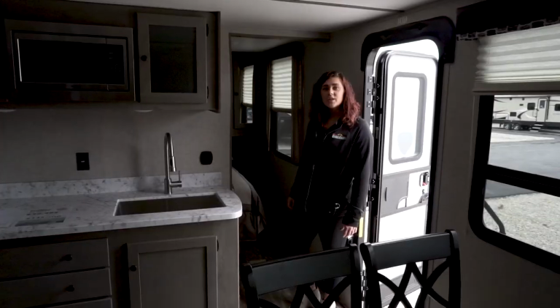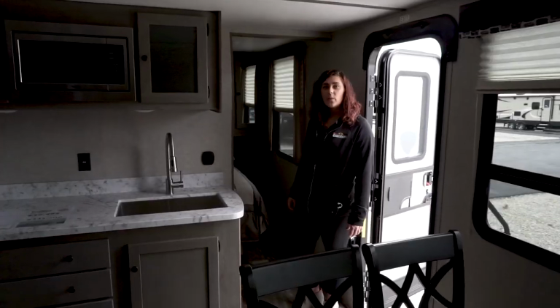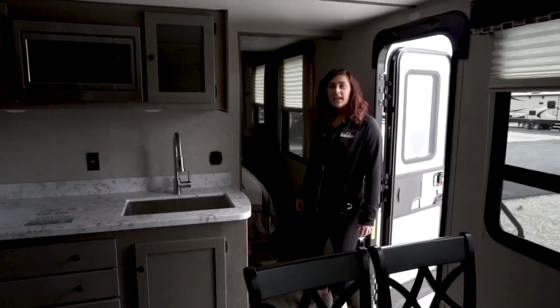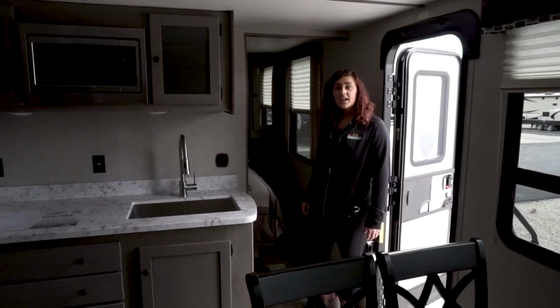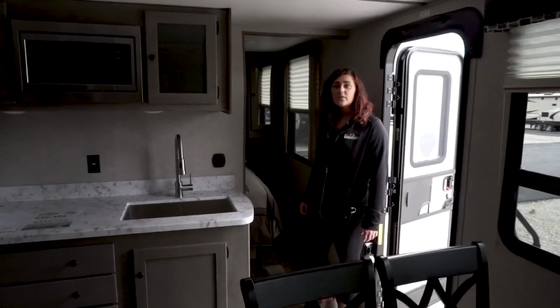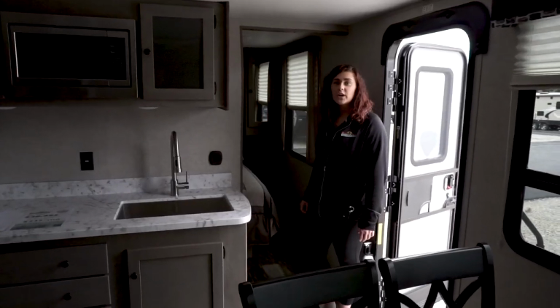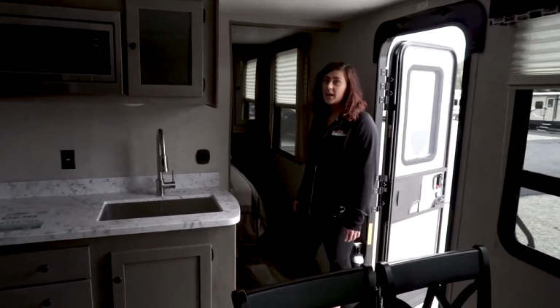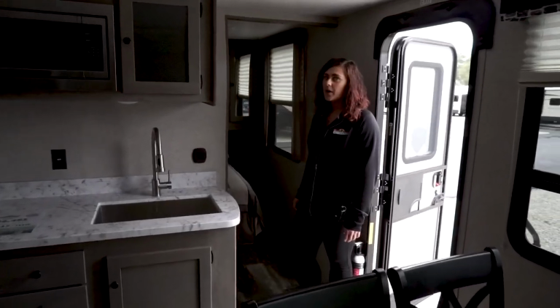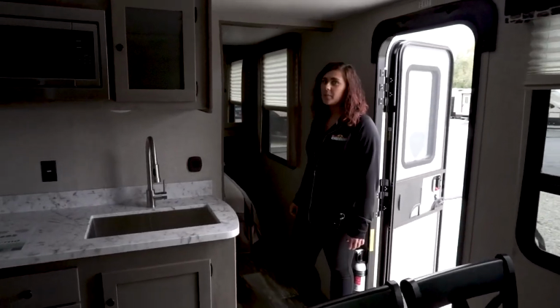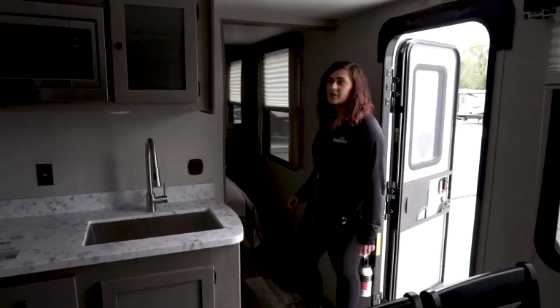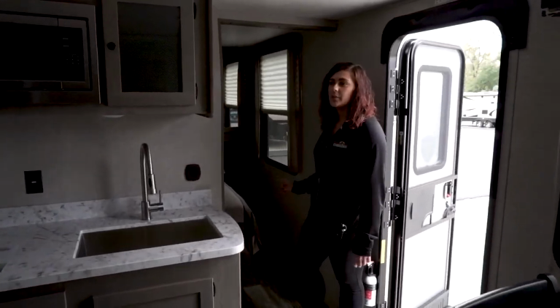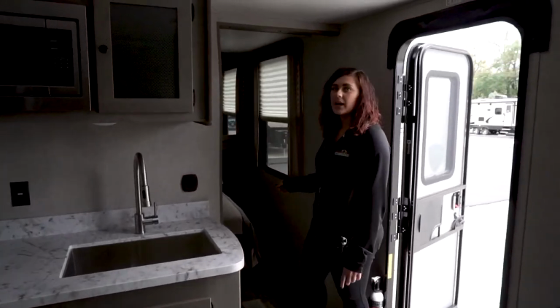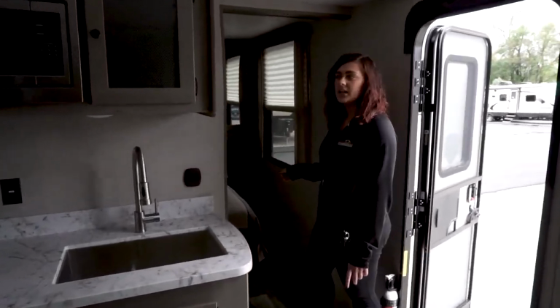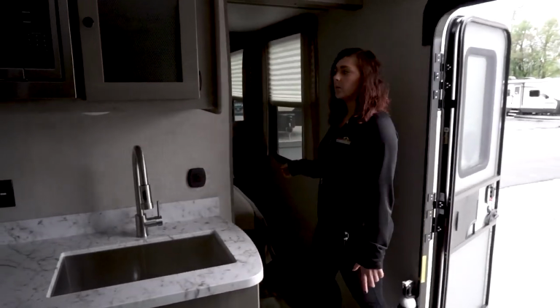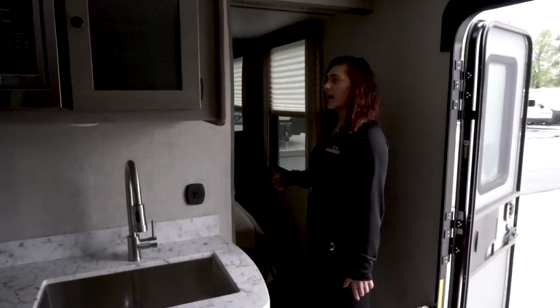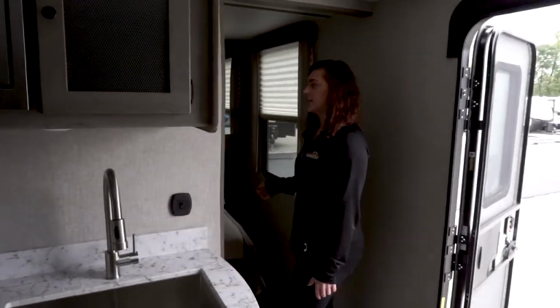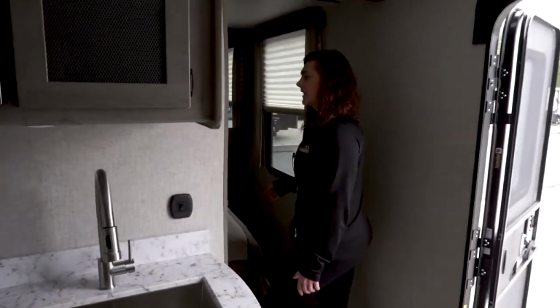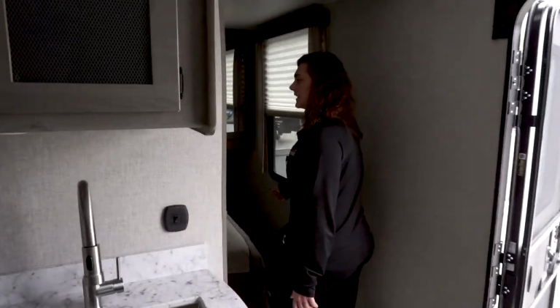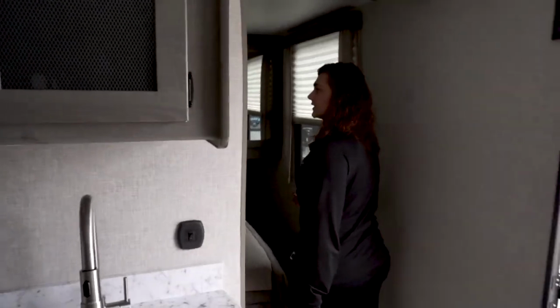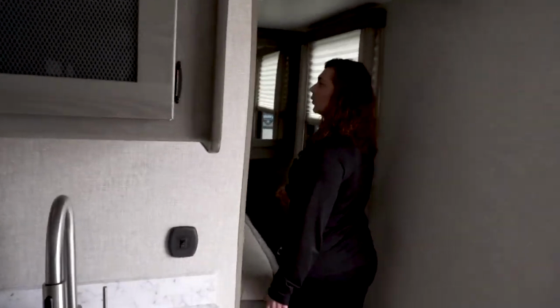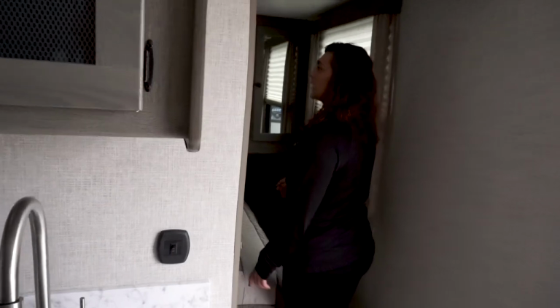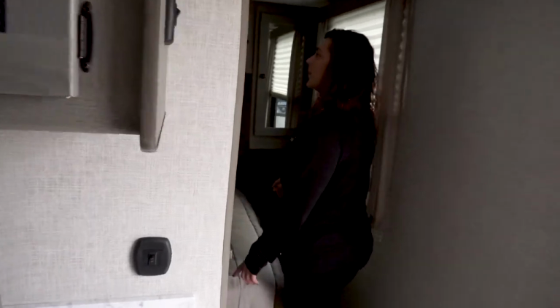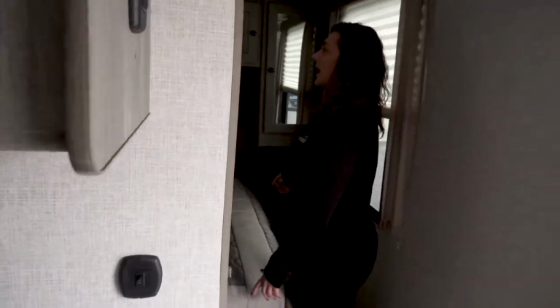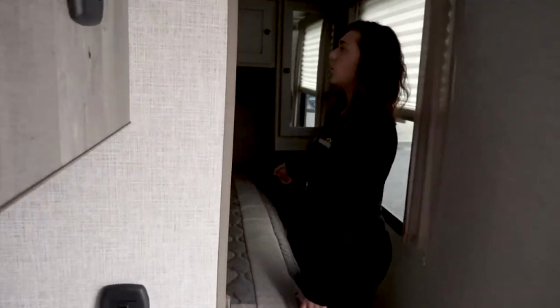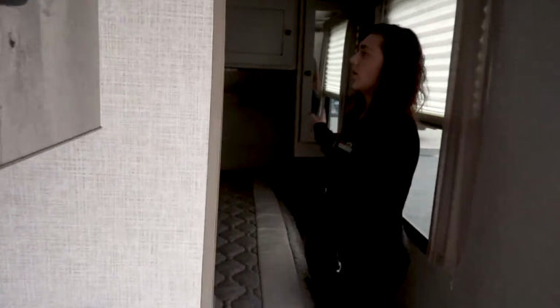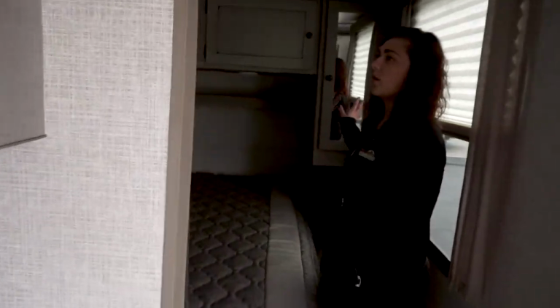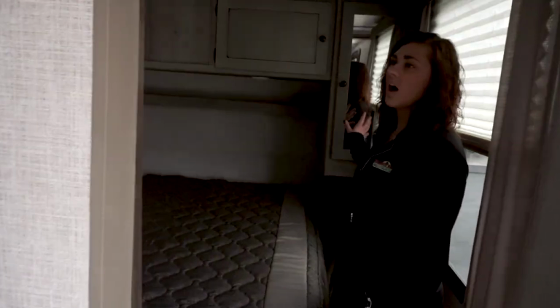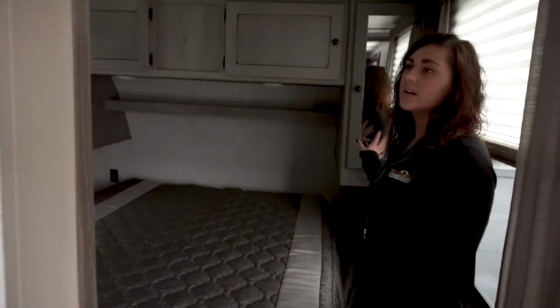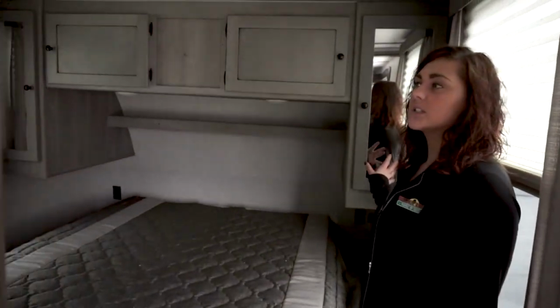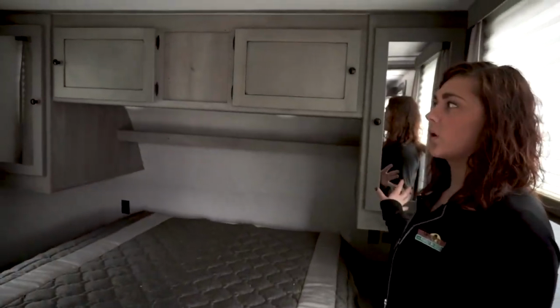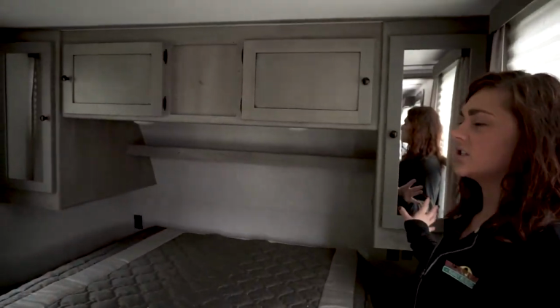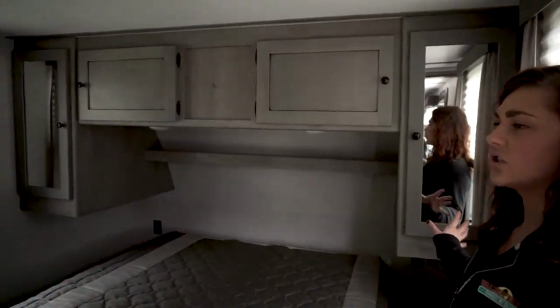We can't forget about the bedroom back here. We have a nice size queen bed with a lot of storage.